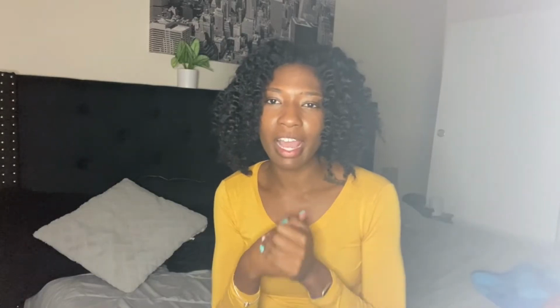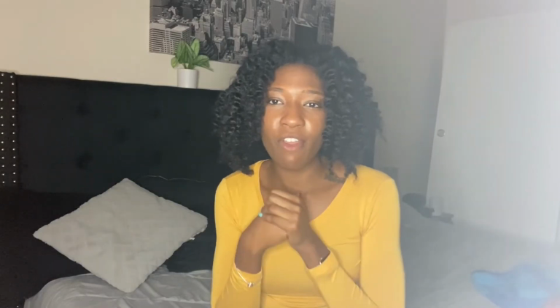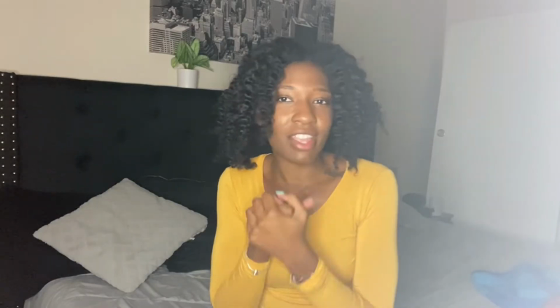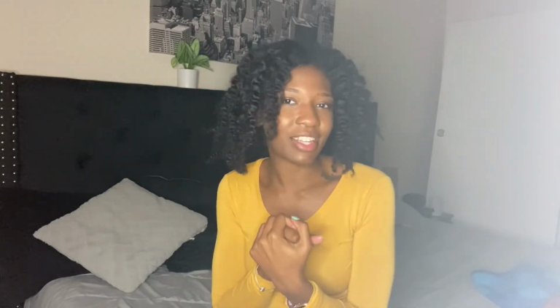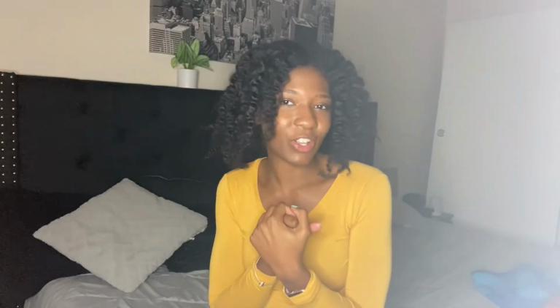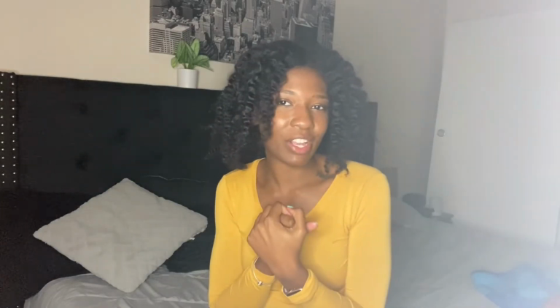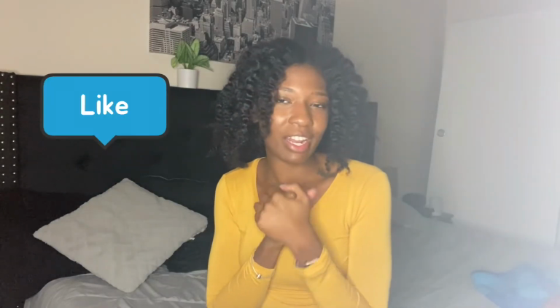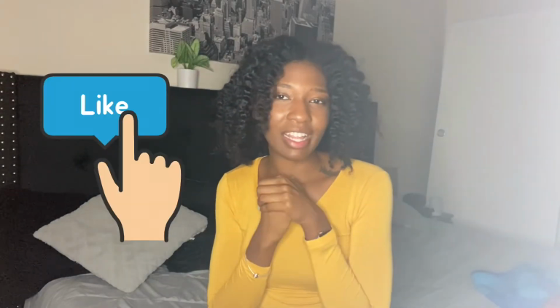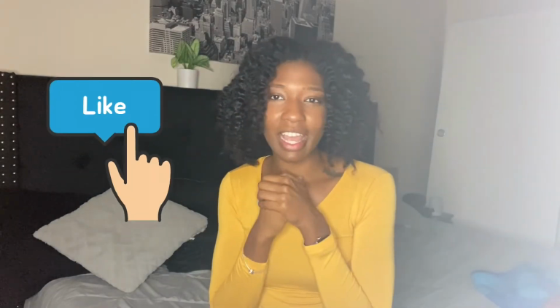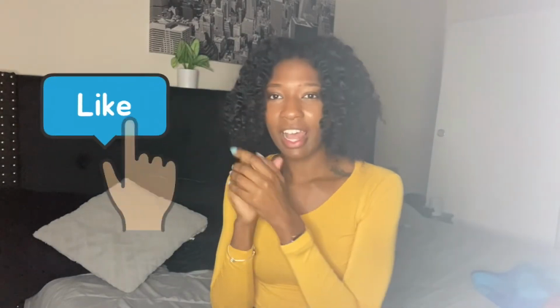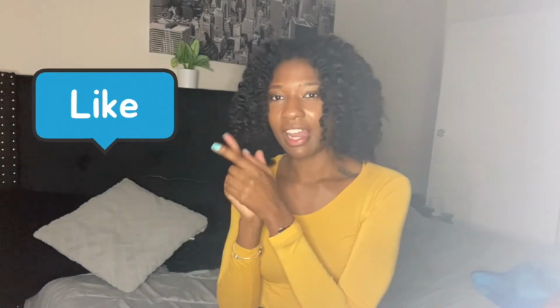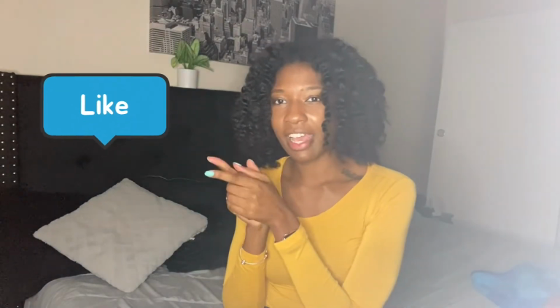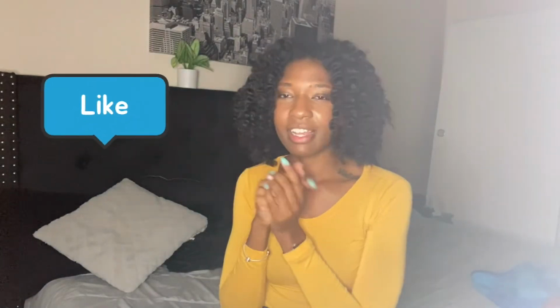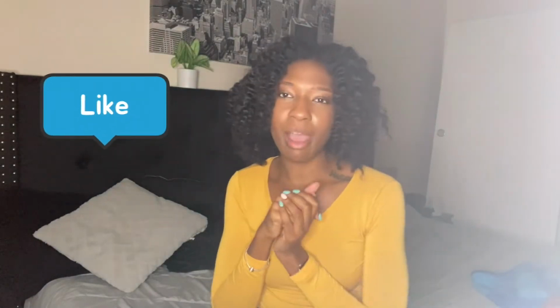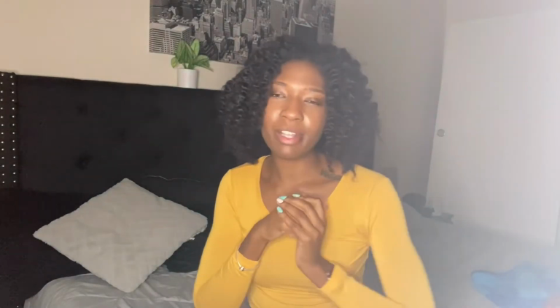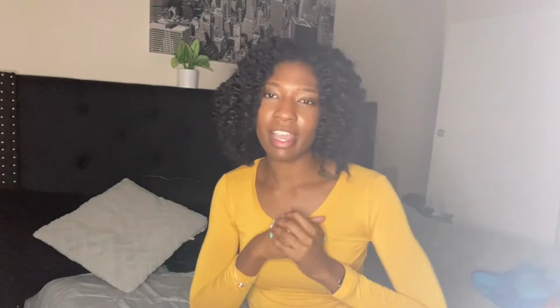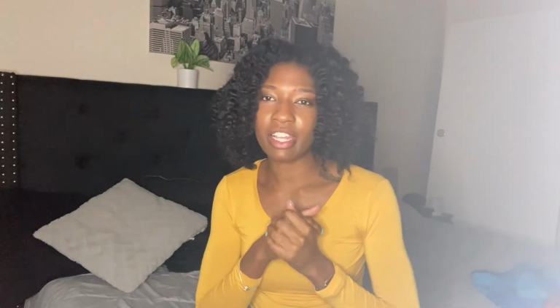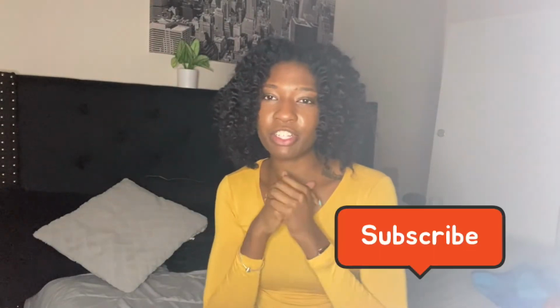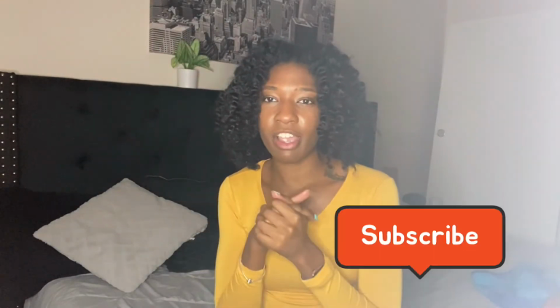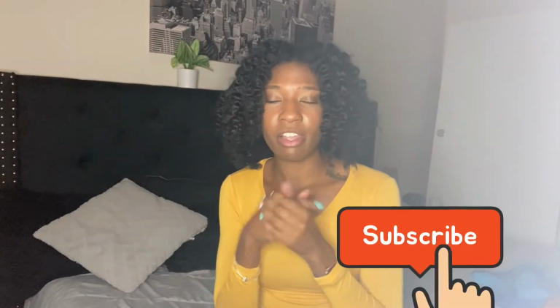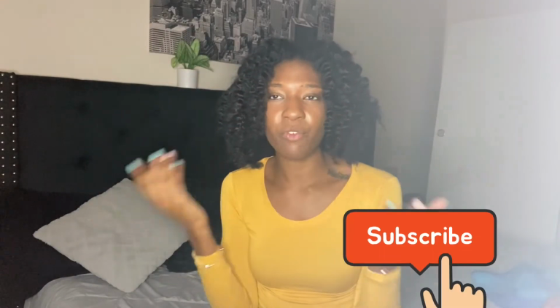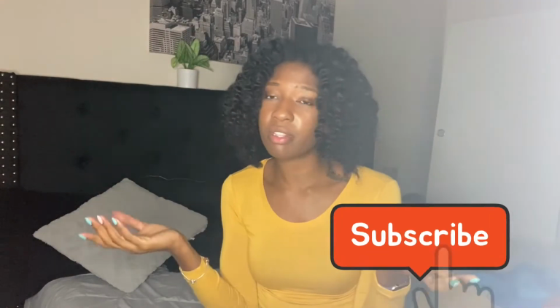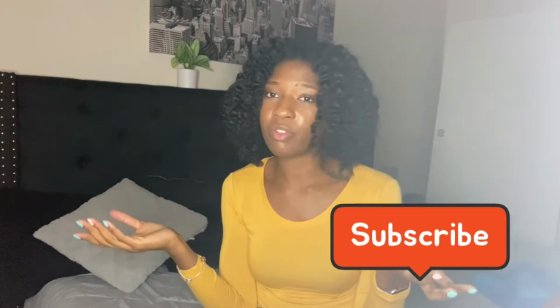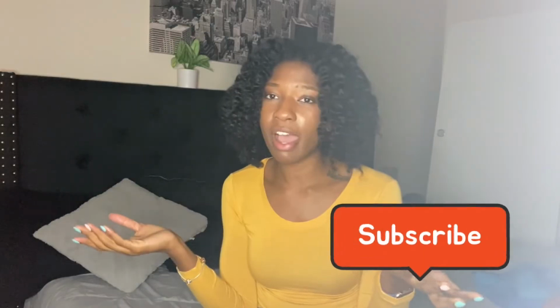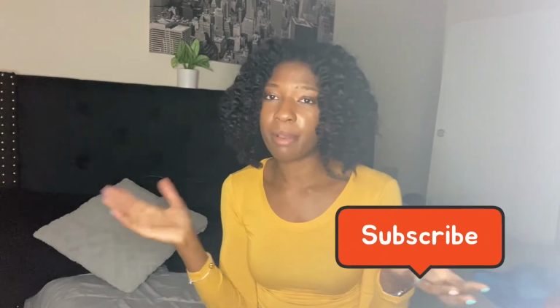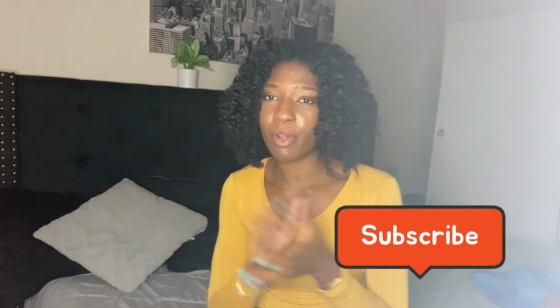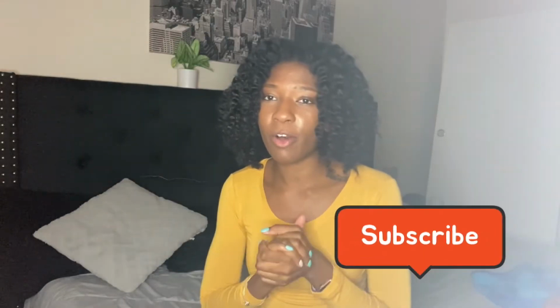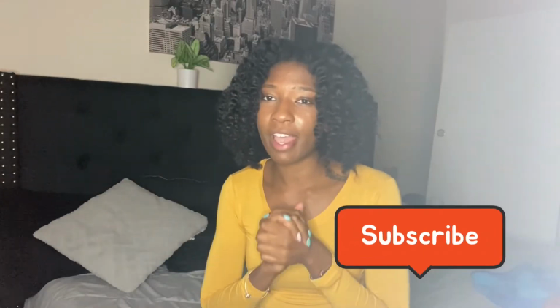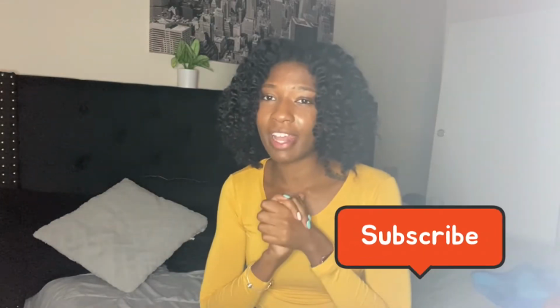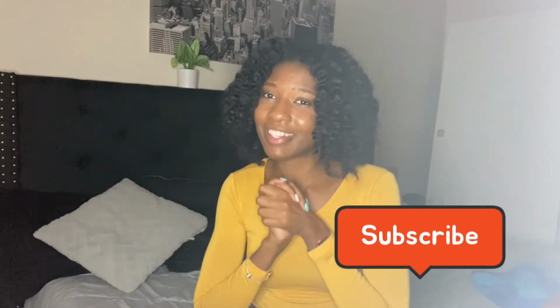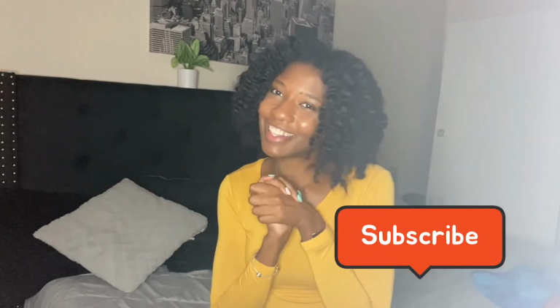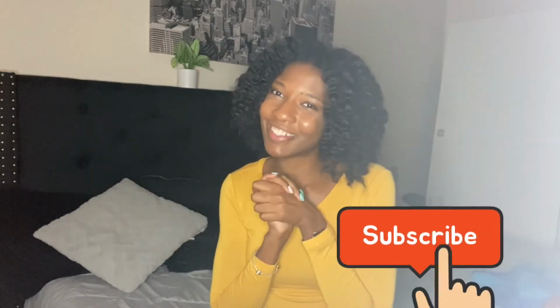So stick around for this video. If you have not done this already, go ahead and hit that like, comment, and share, and don't forget to subscribe as well. Let's get into it.